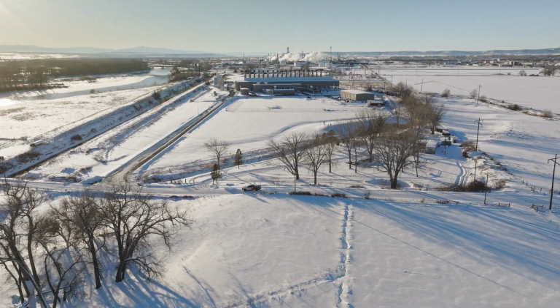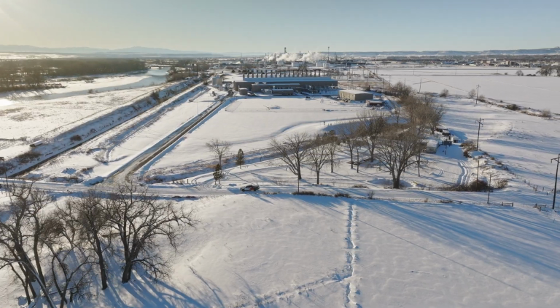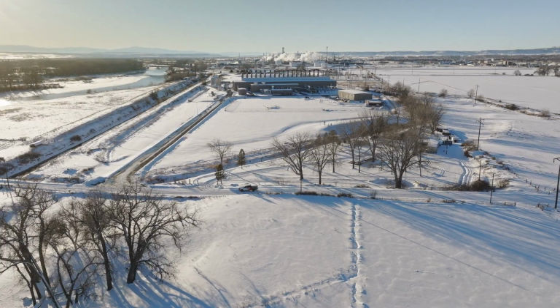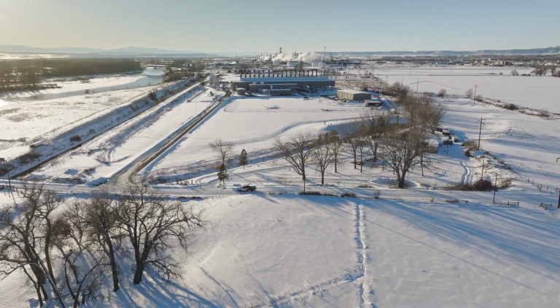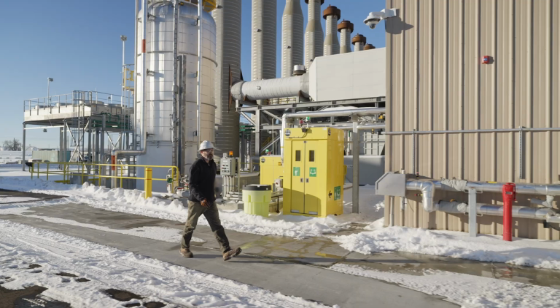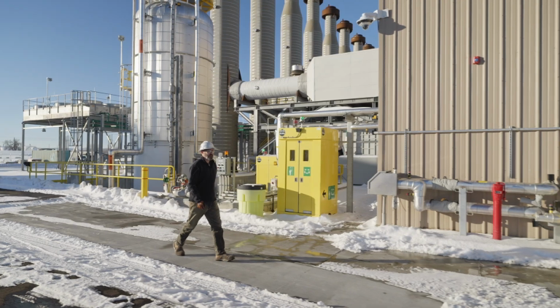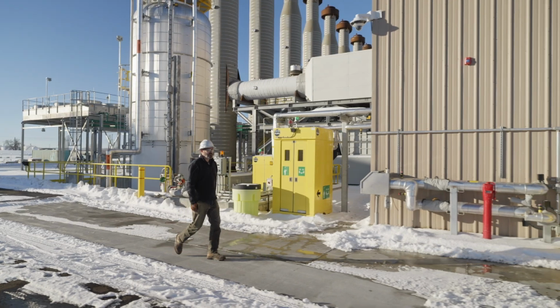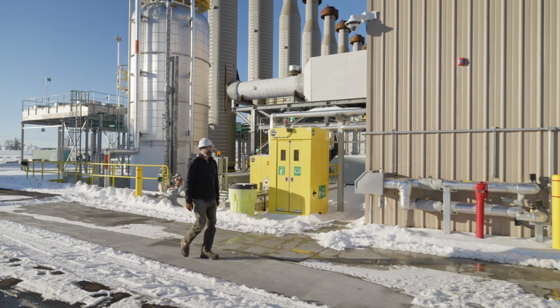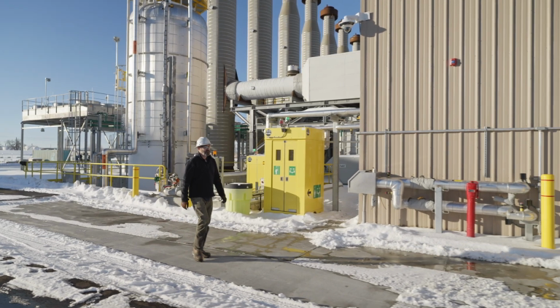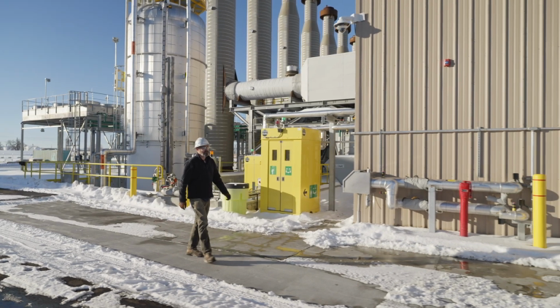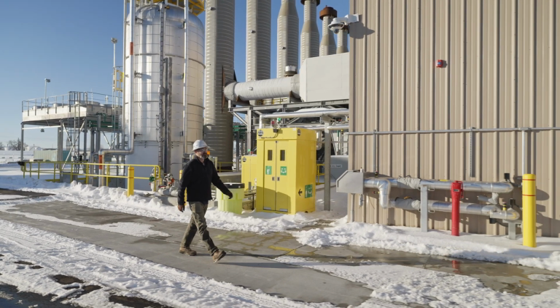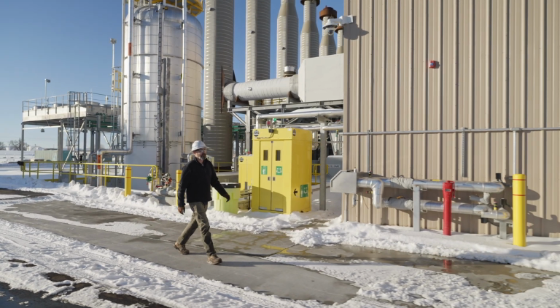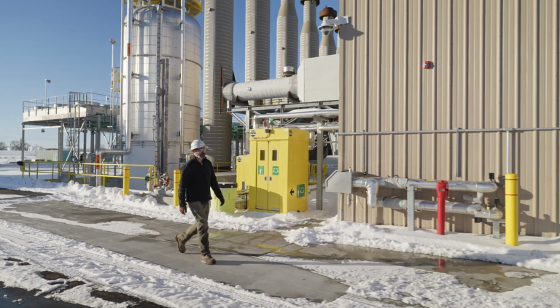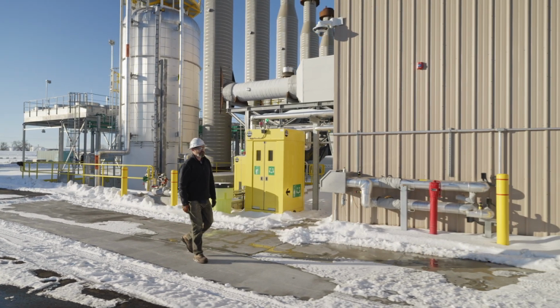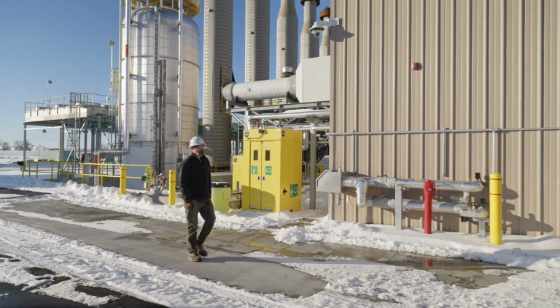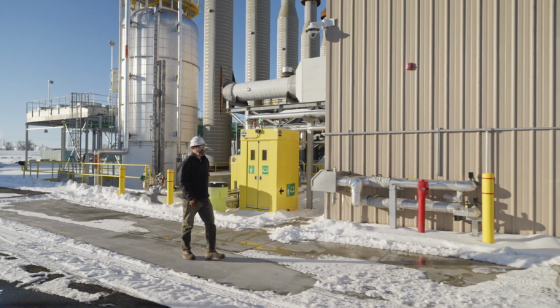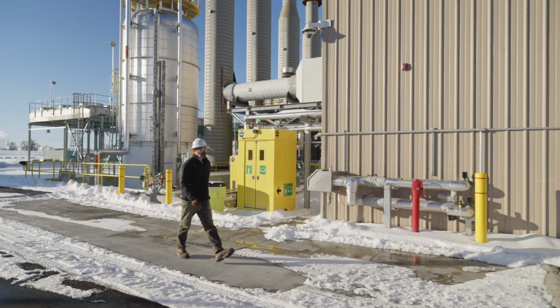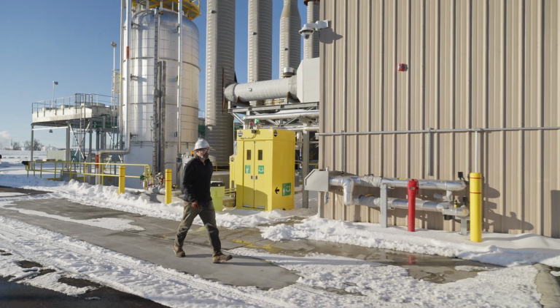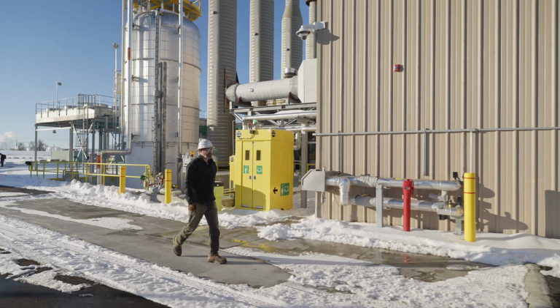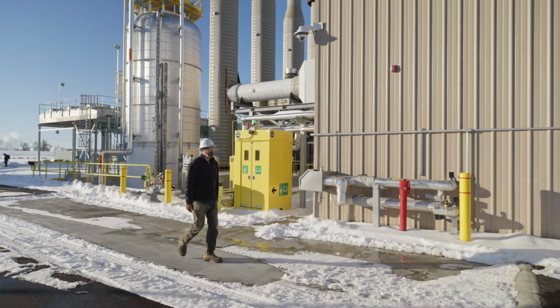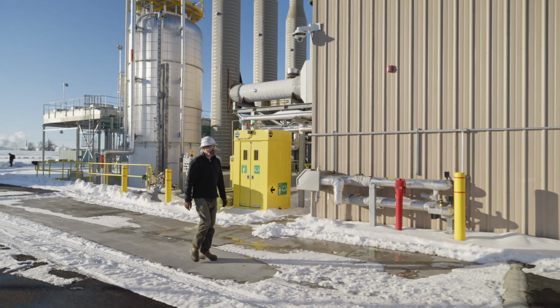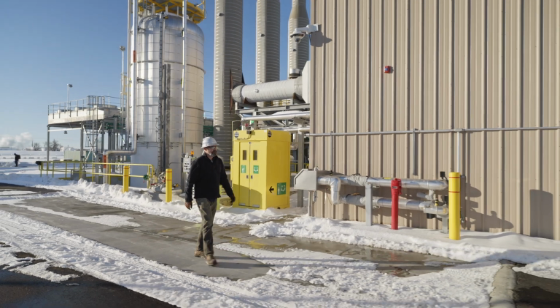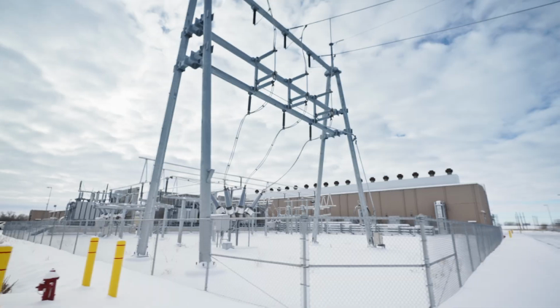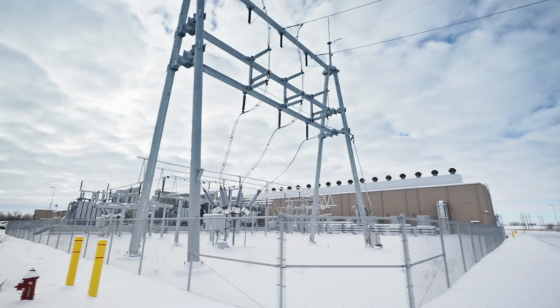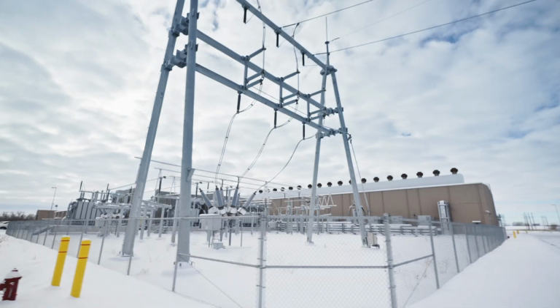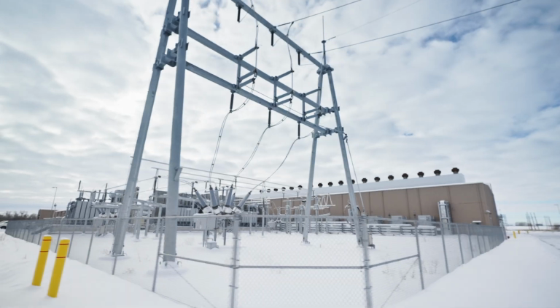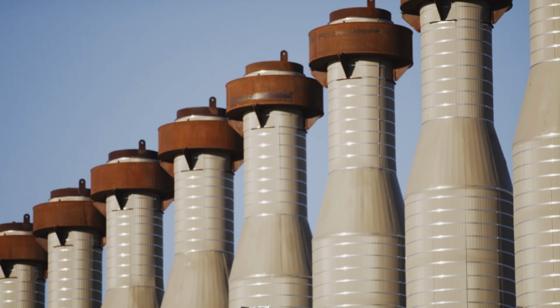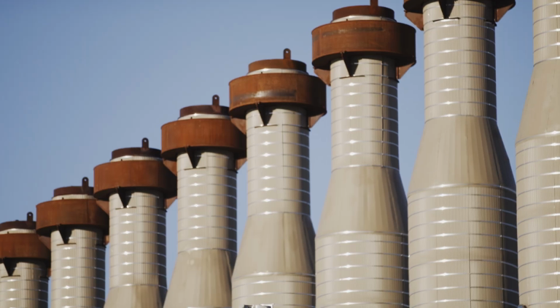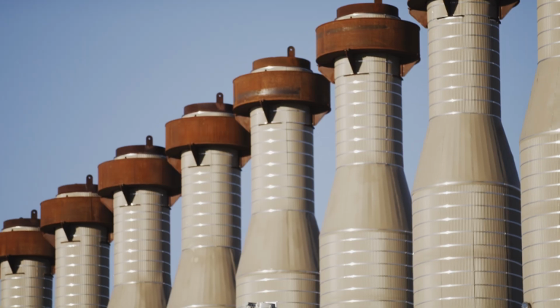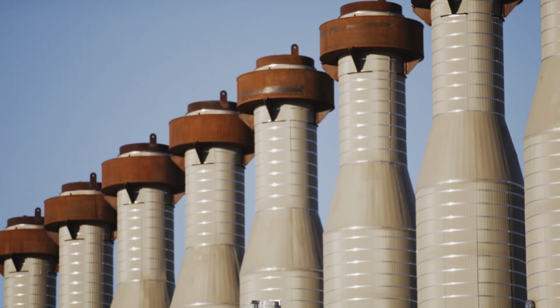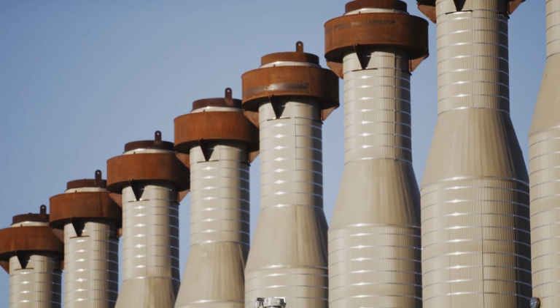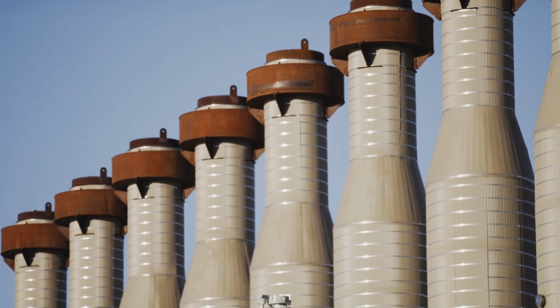I'm Josh Fulman, Director of New Project Development at Northwestern Energy, and welcome to the Yellowstone County Generating Station.